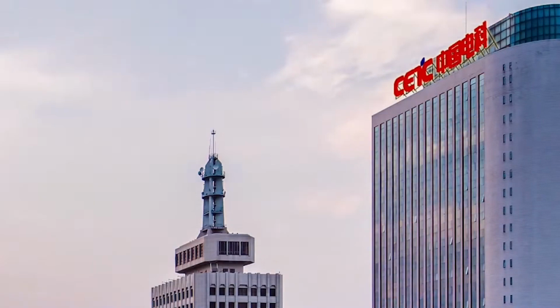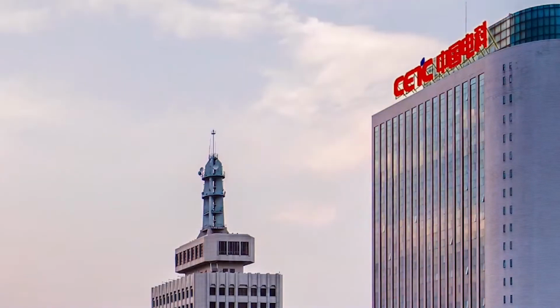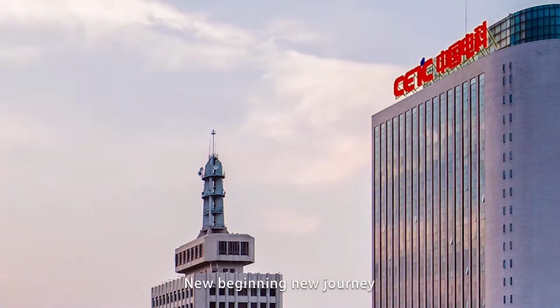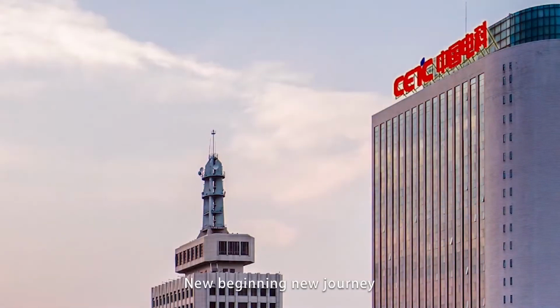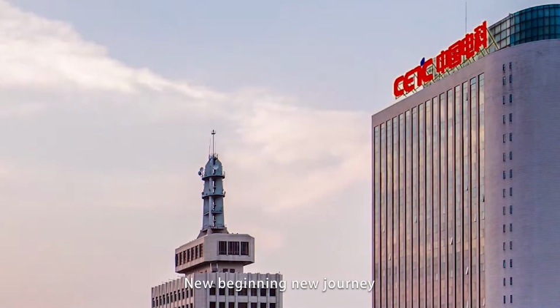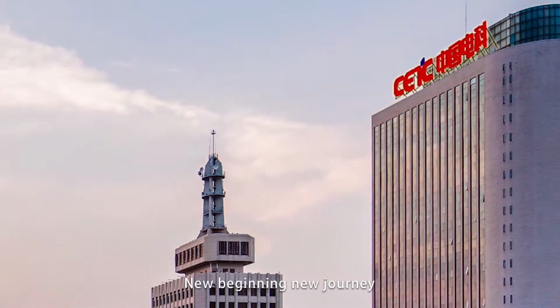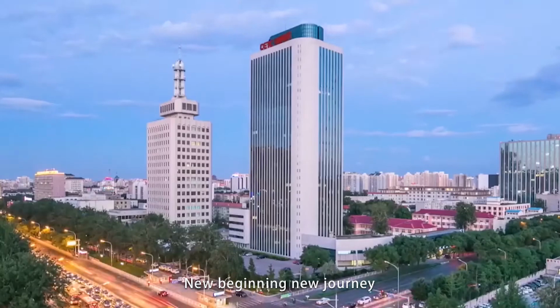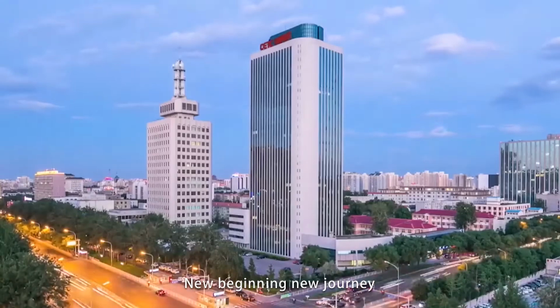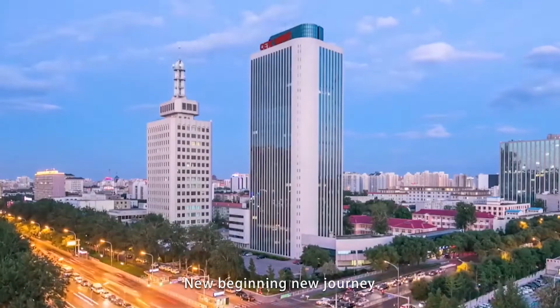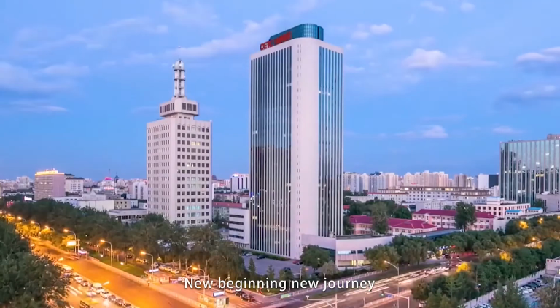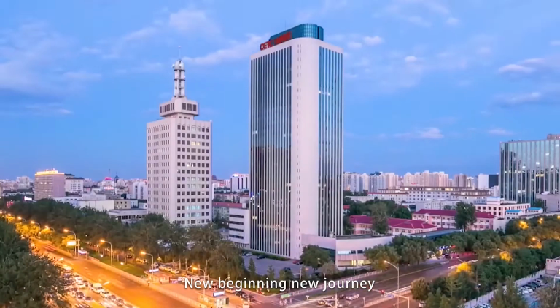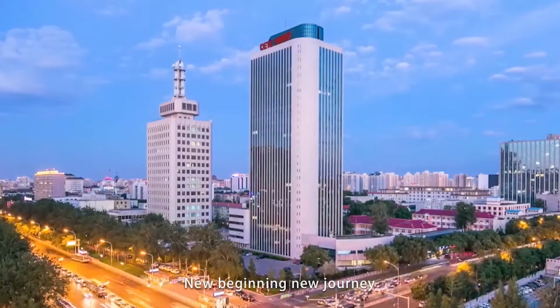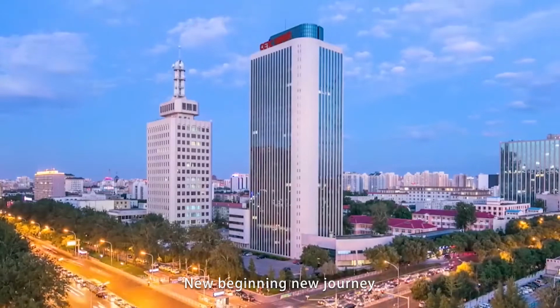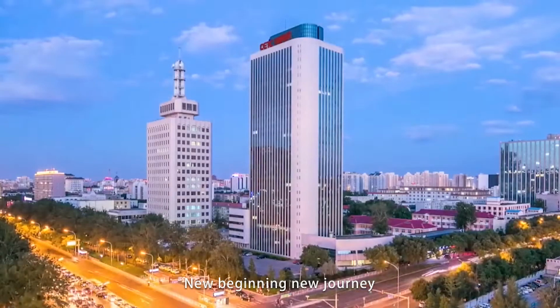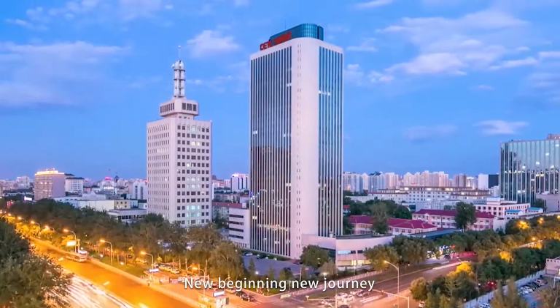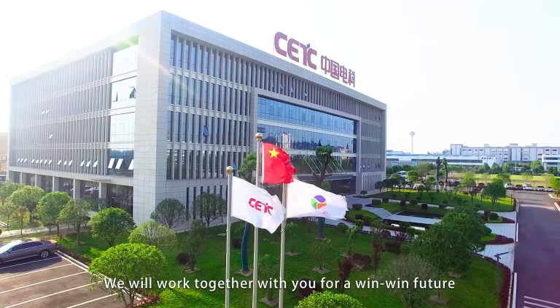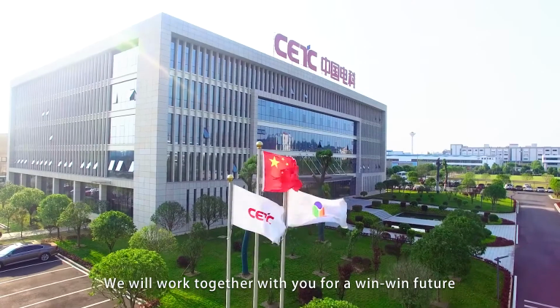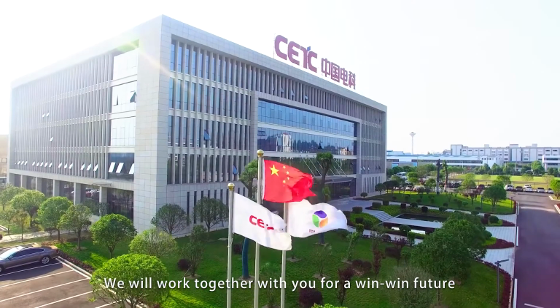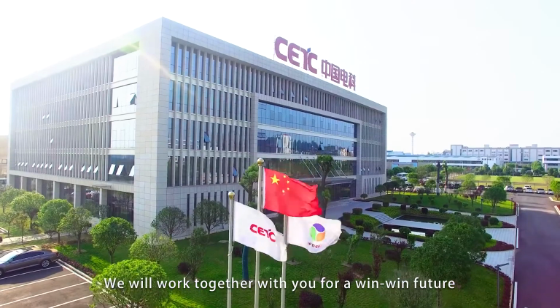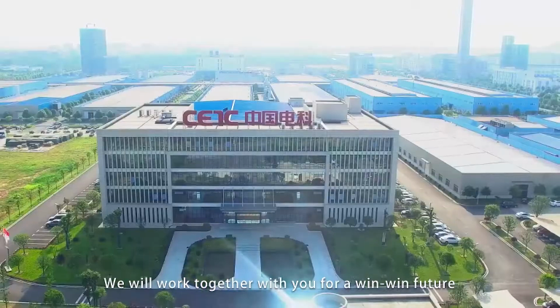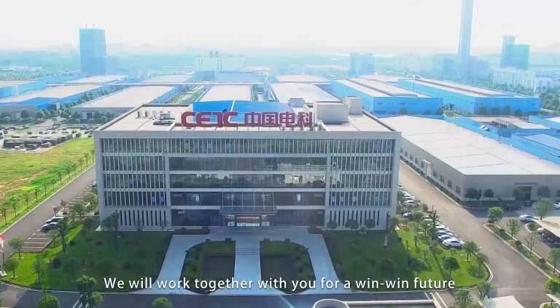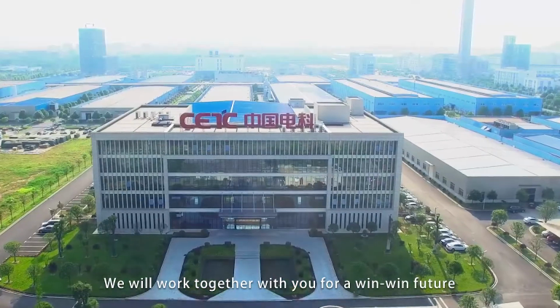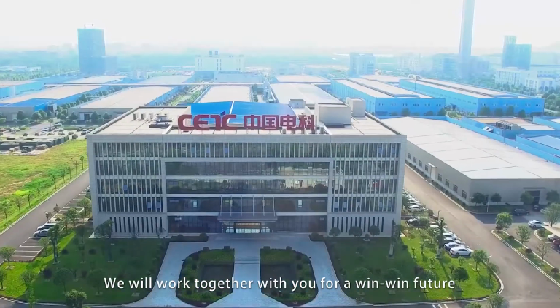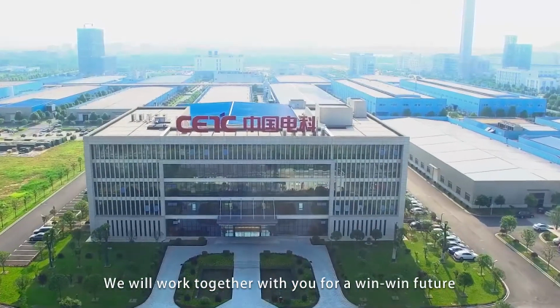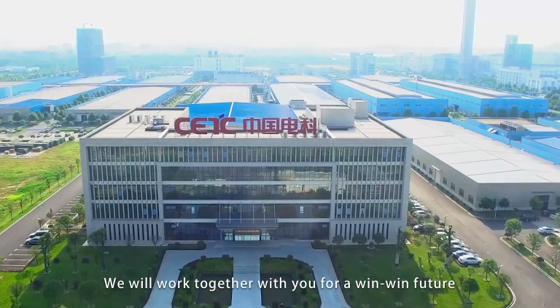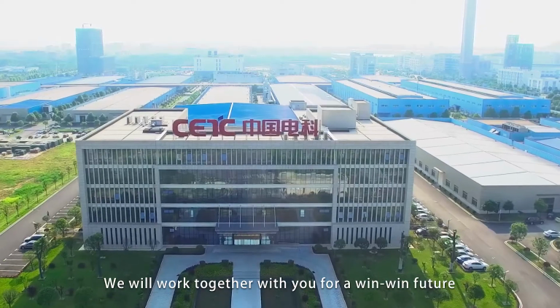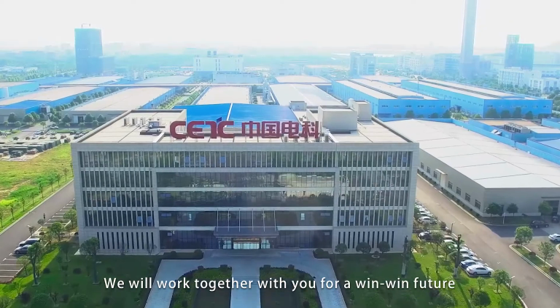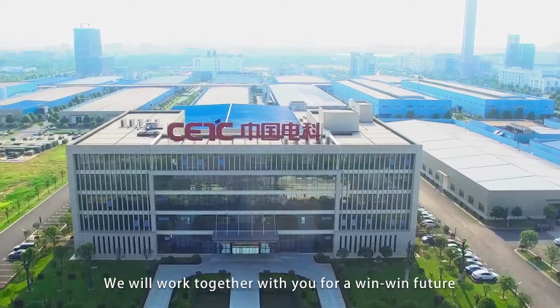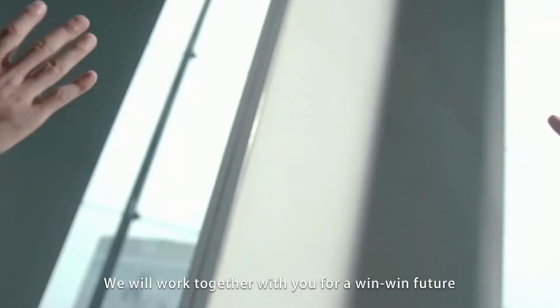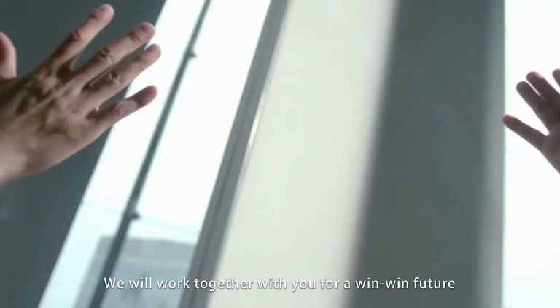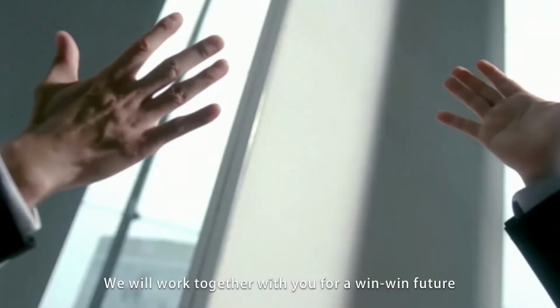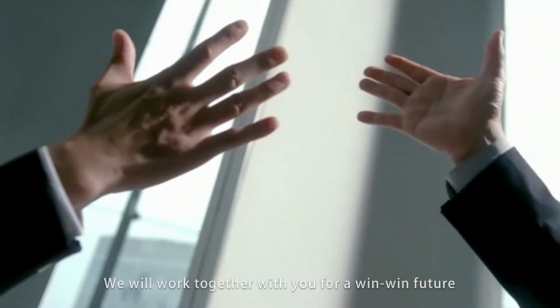New beginning, new journey — we will work together with you for a win-win future.